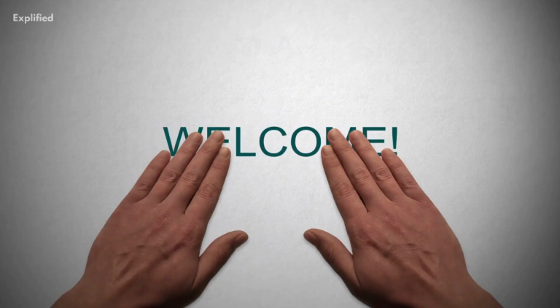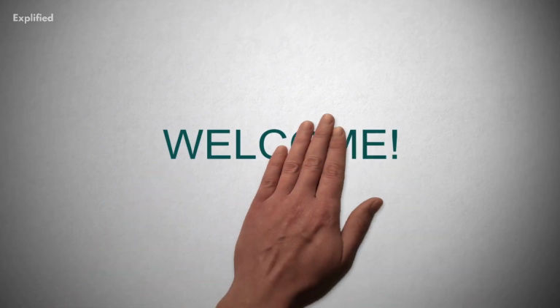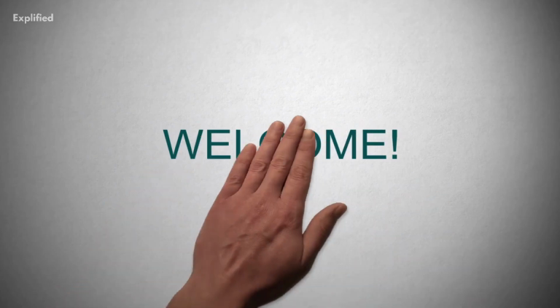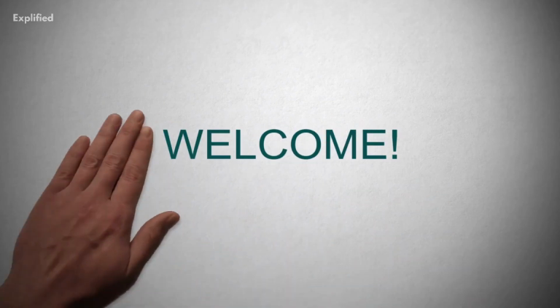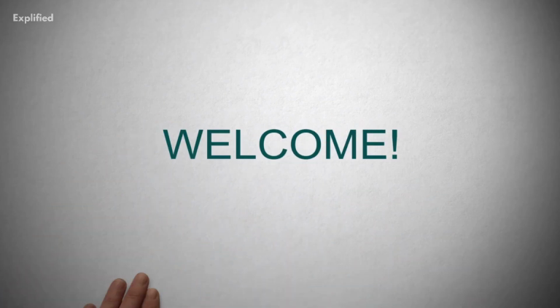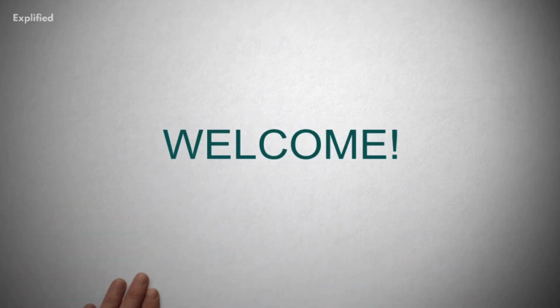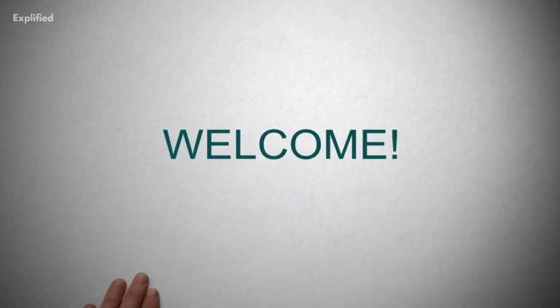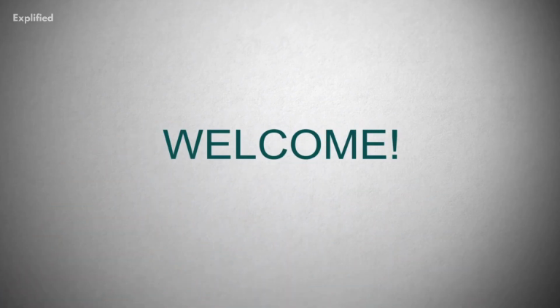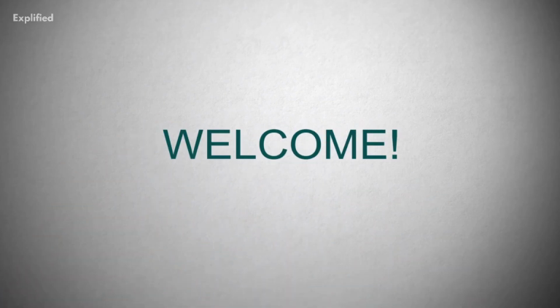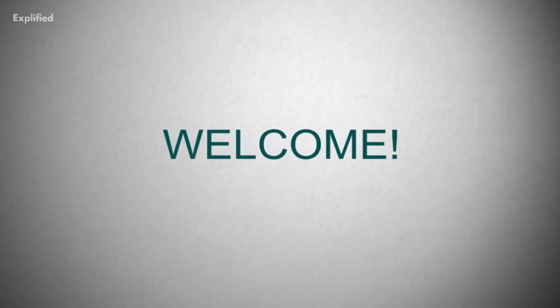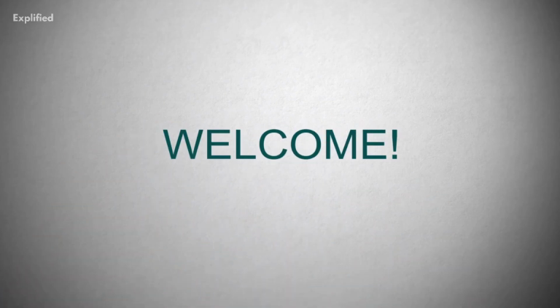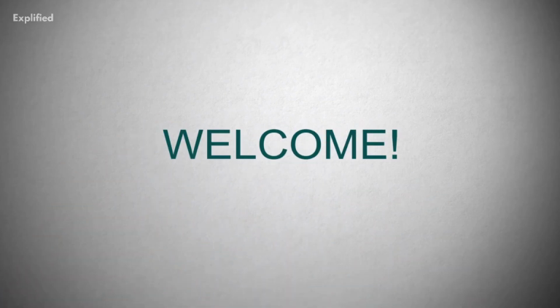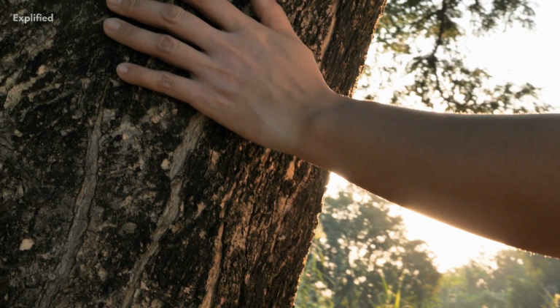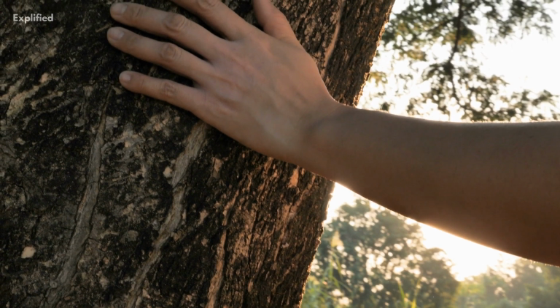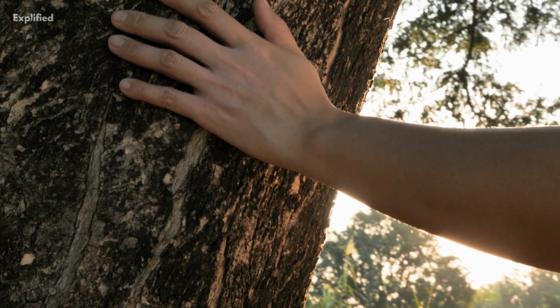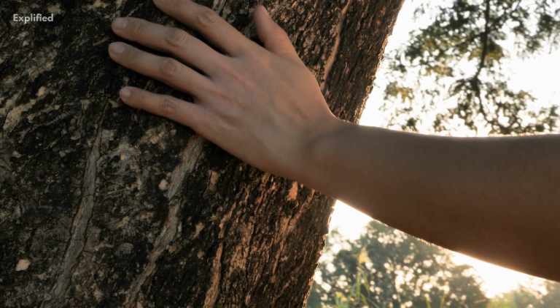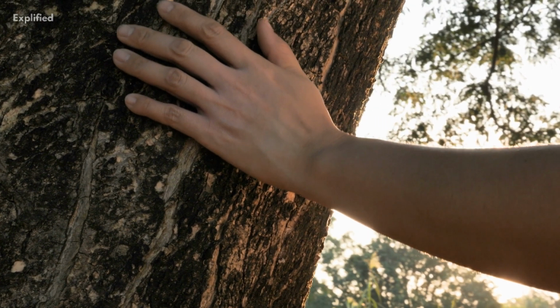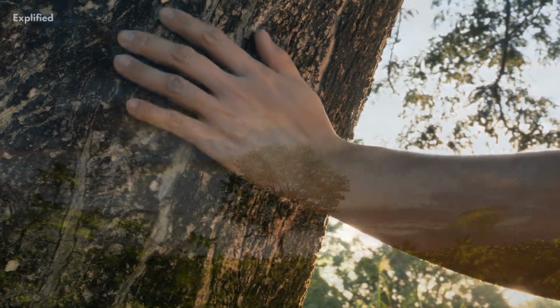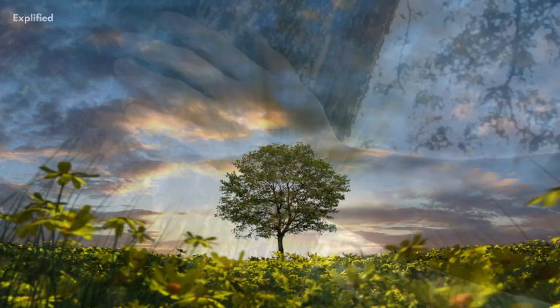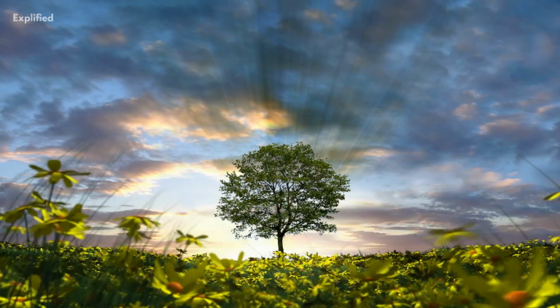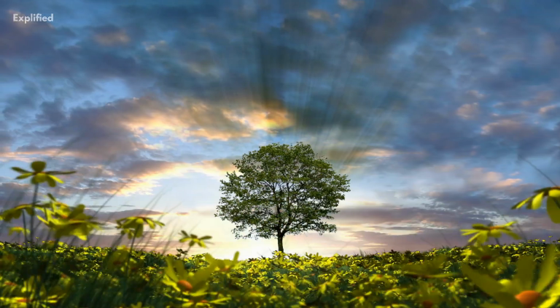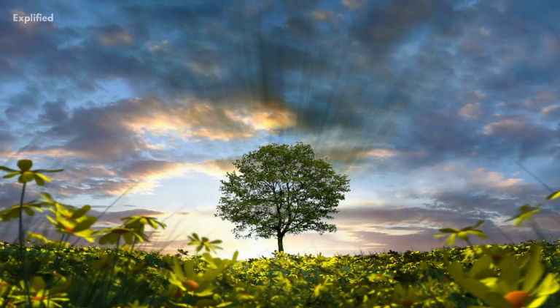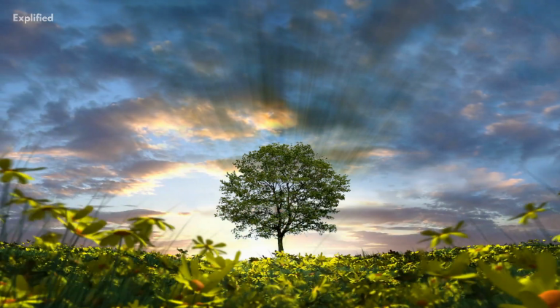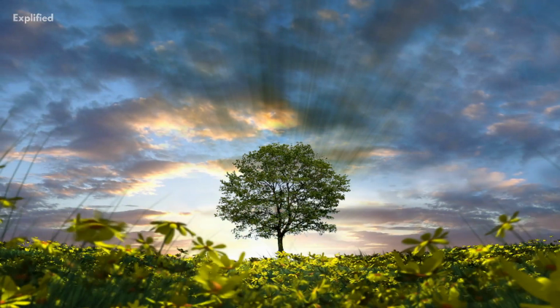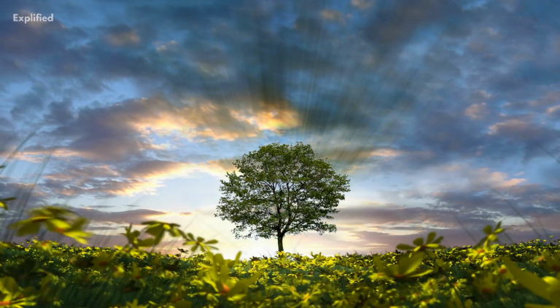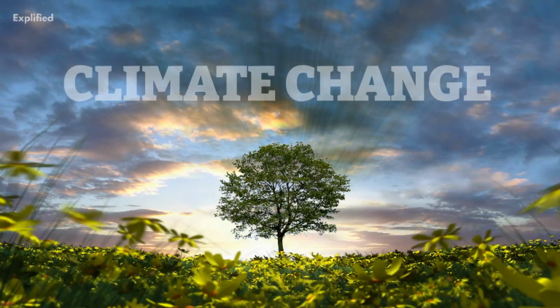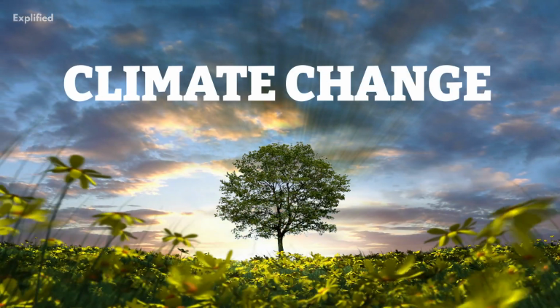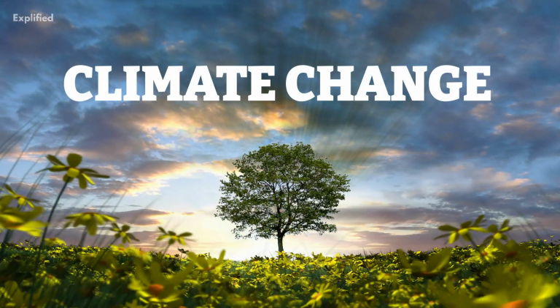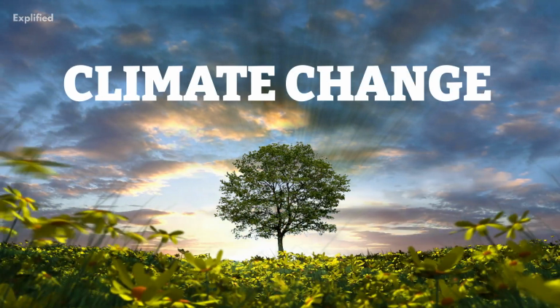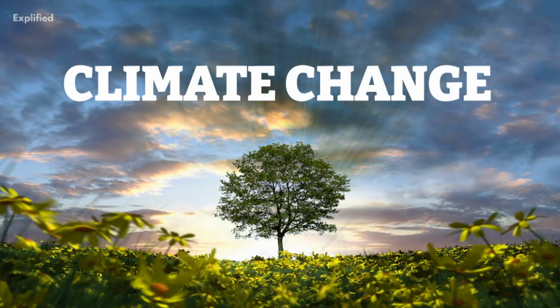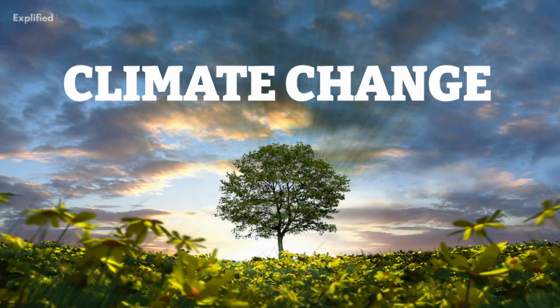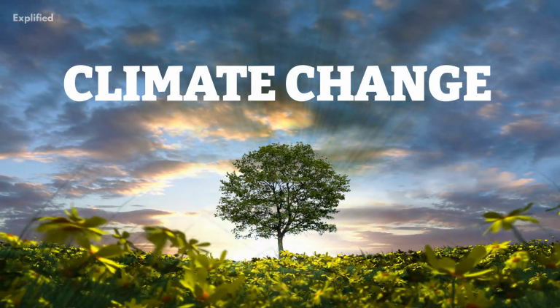Welcome to this video all about the importance of trees in our environment, and their incredible ability to help combat climate change.